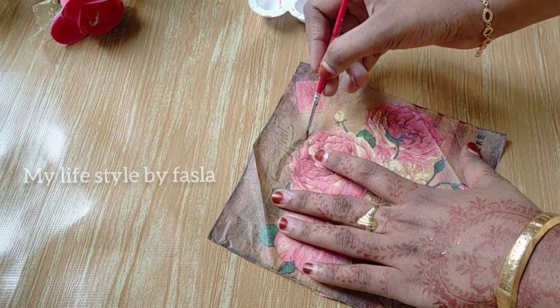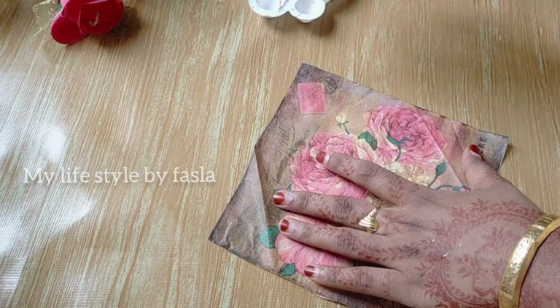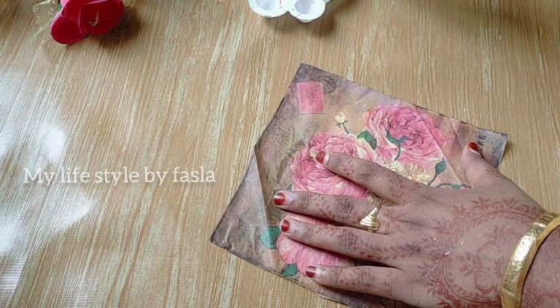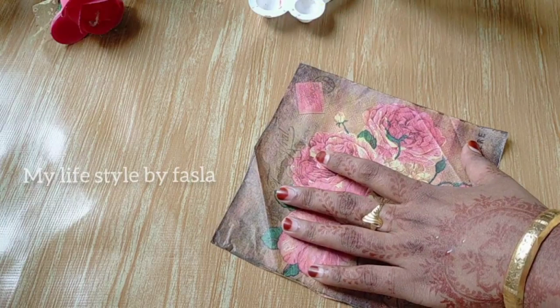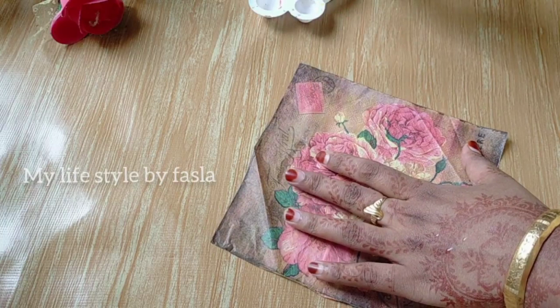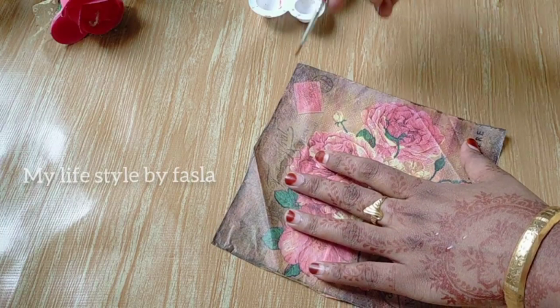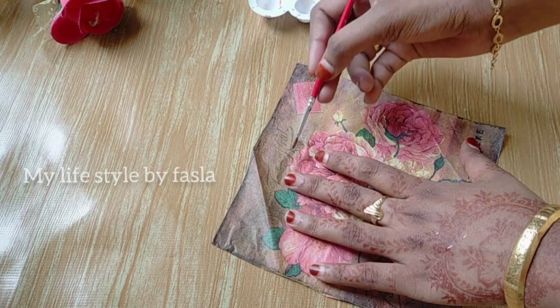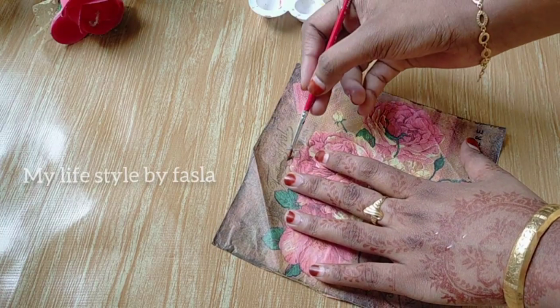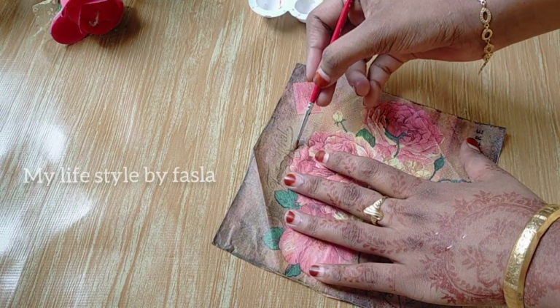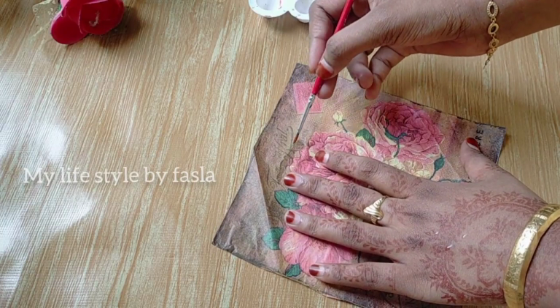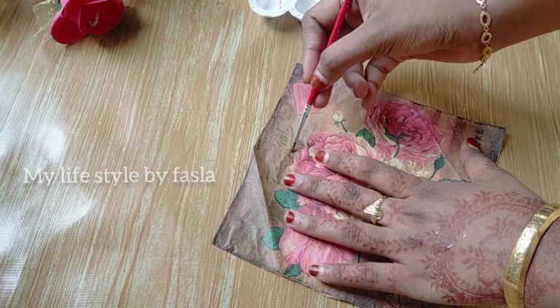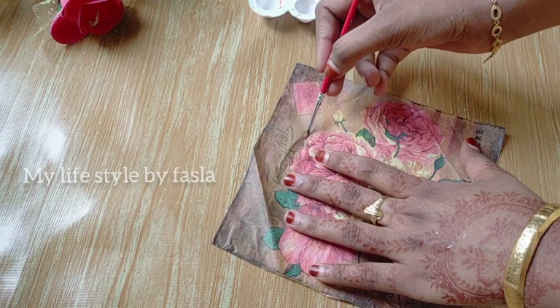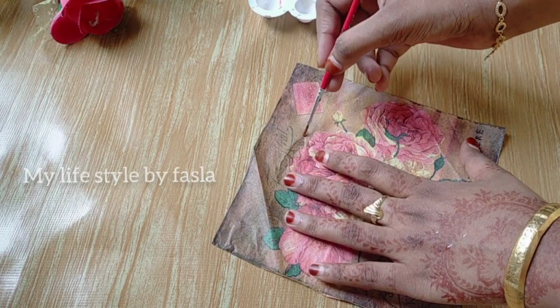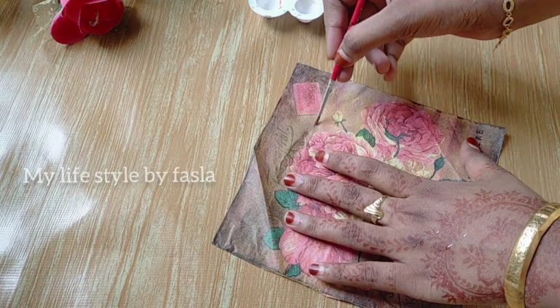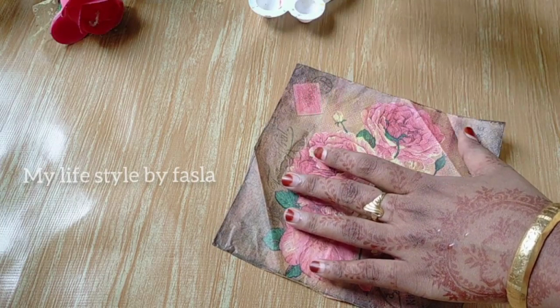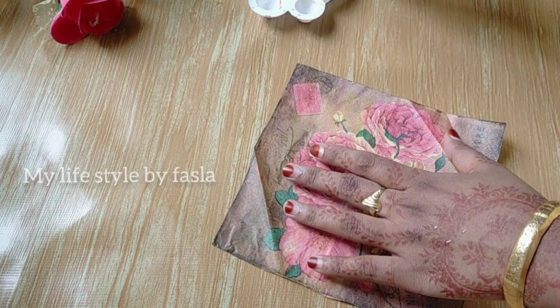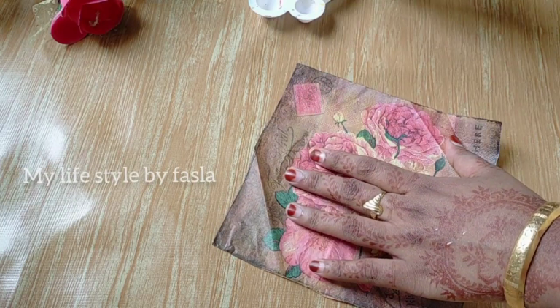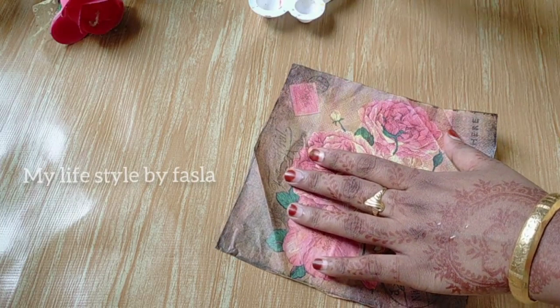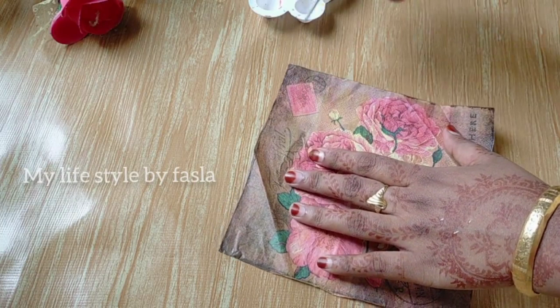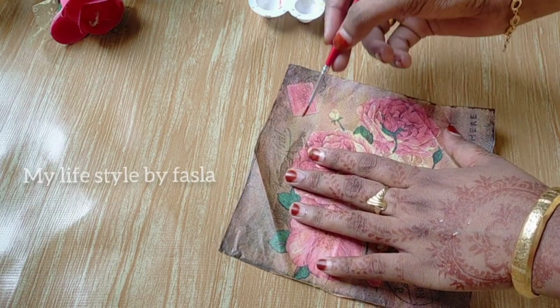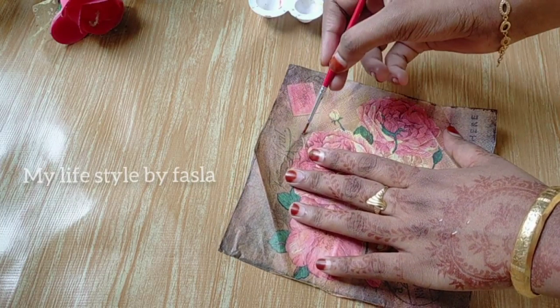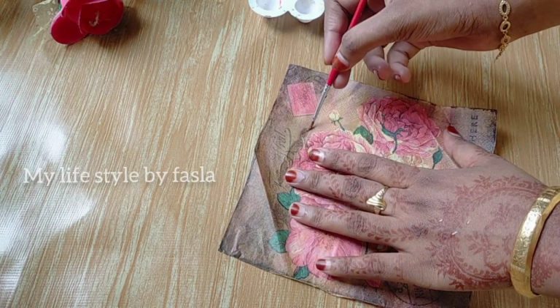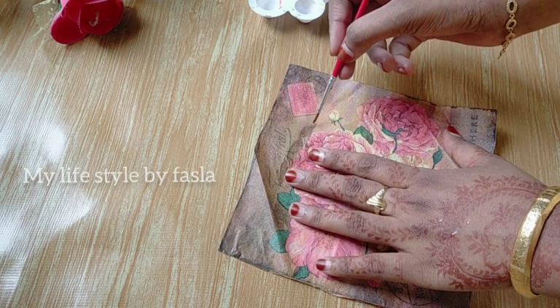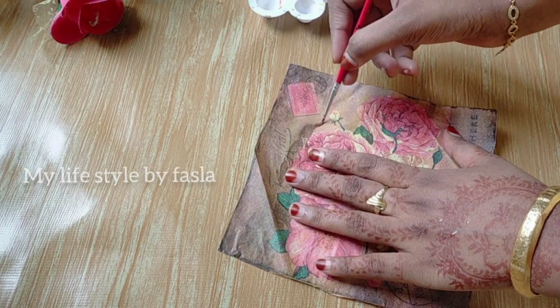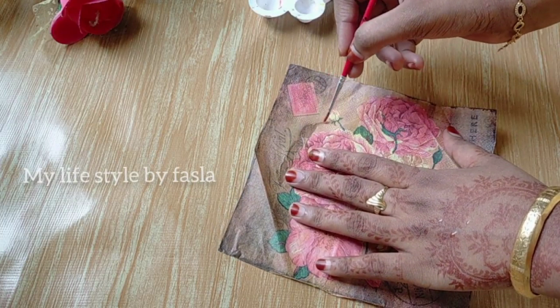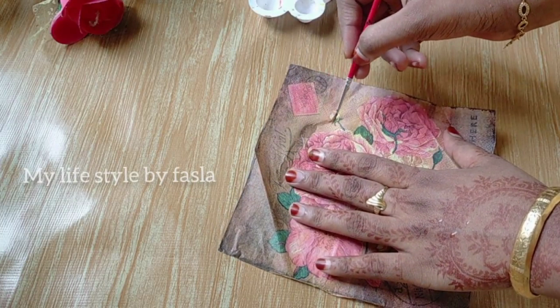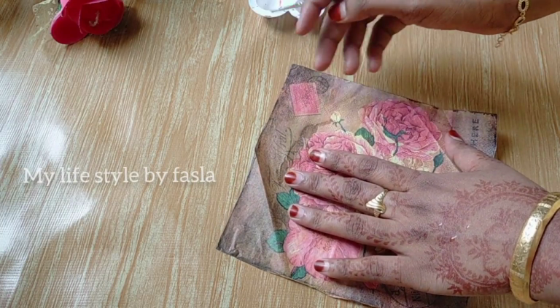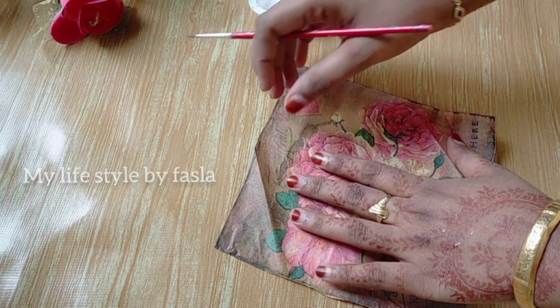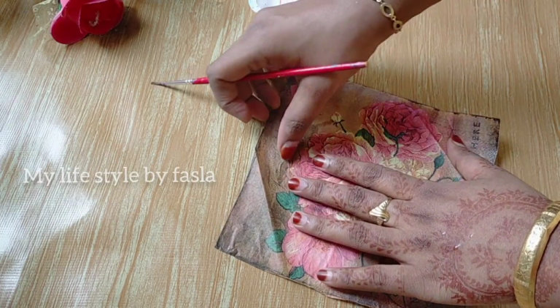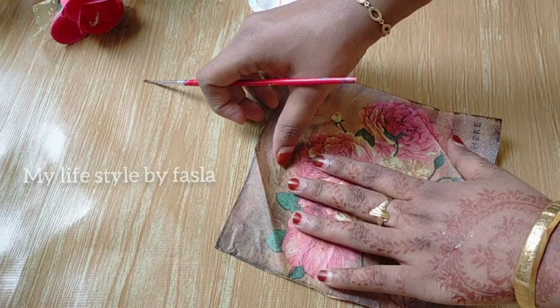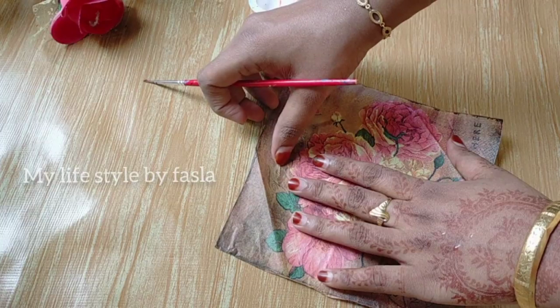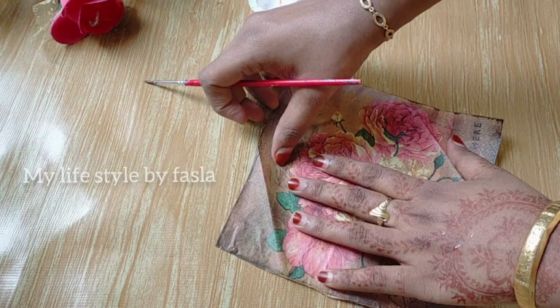We are going to make a plum shape like this. We are going to put a paper. If you do not have any flower,